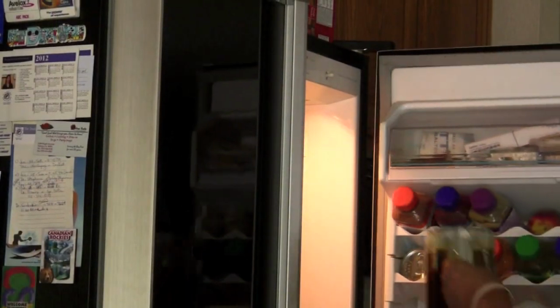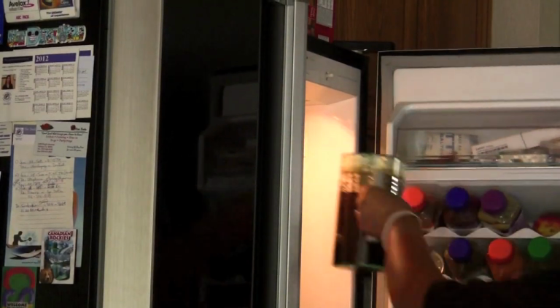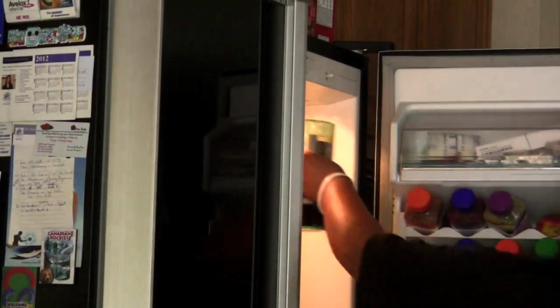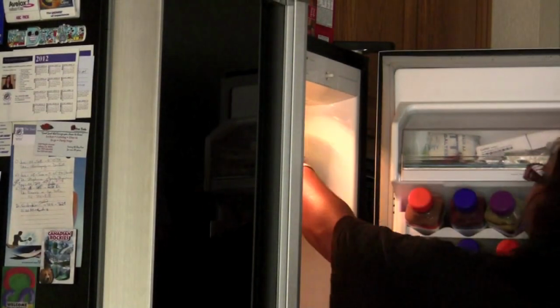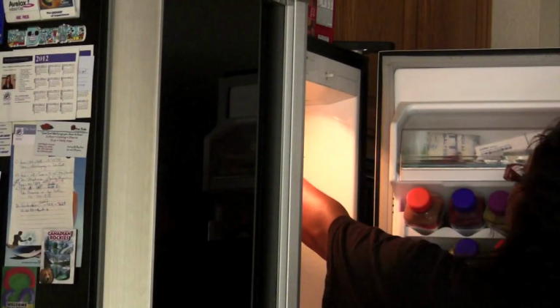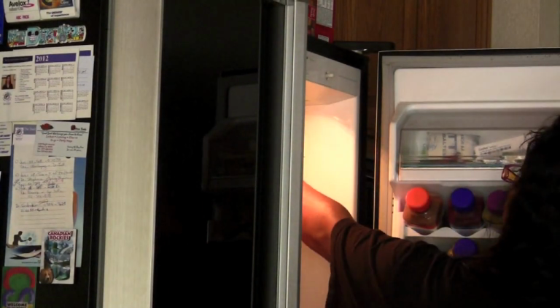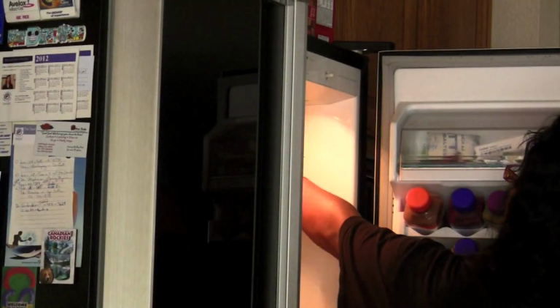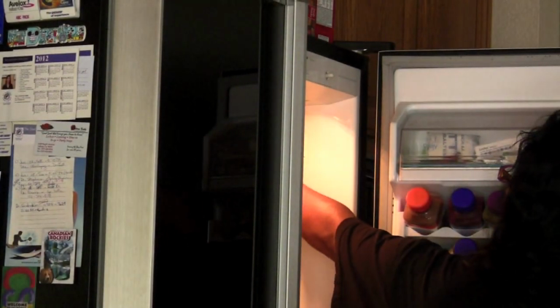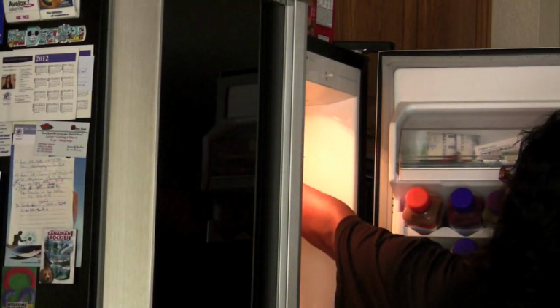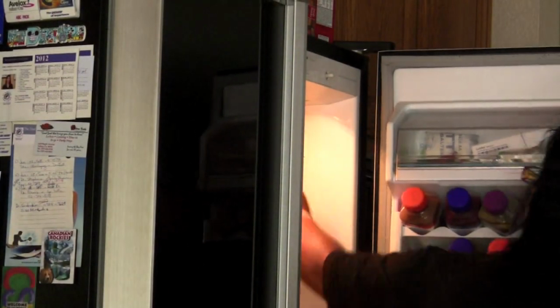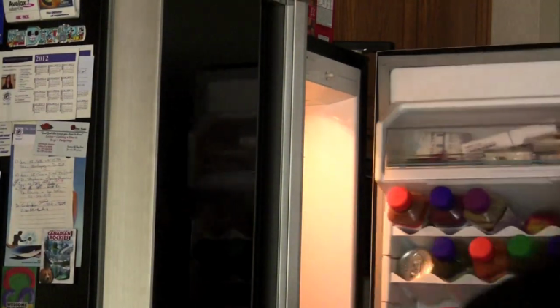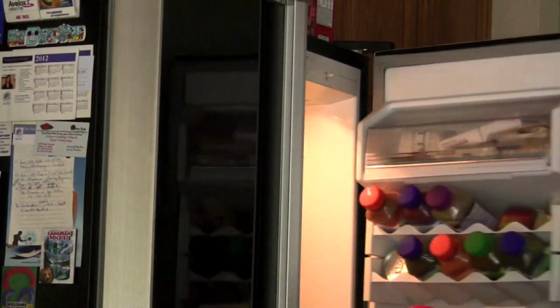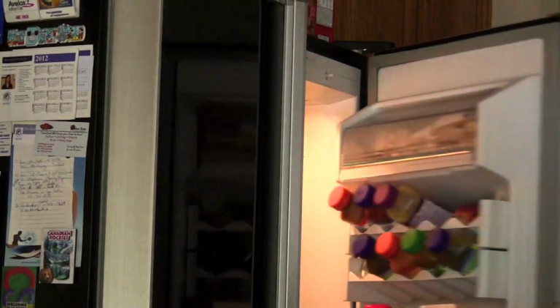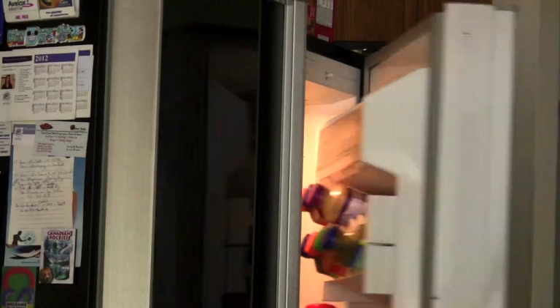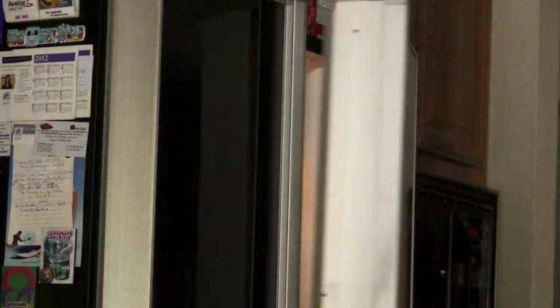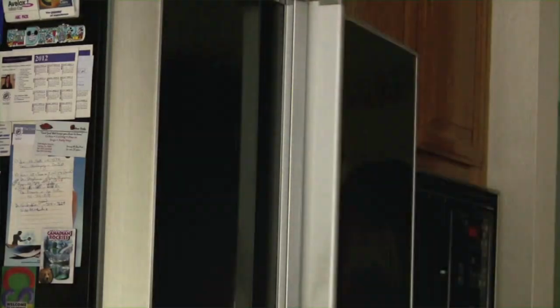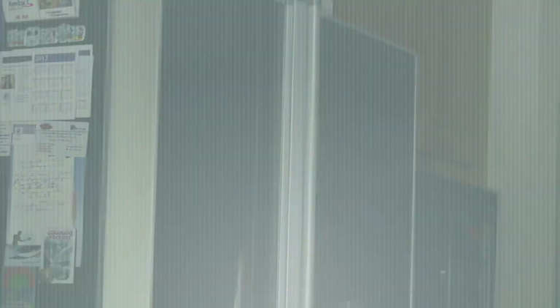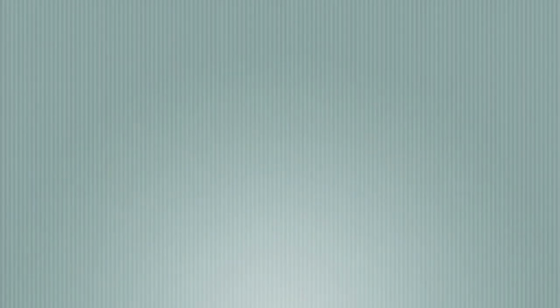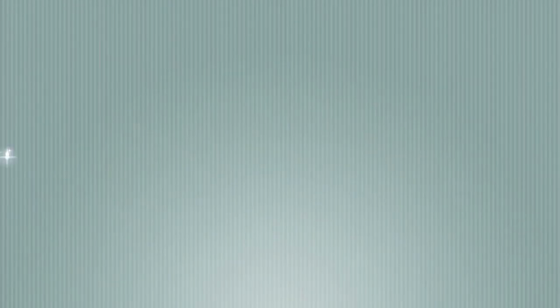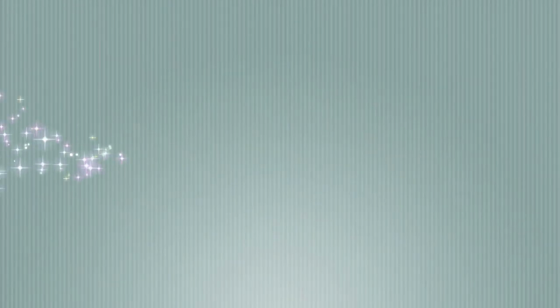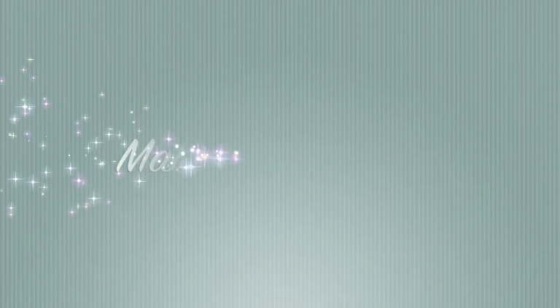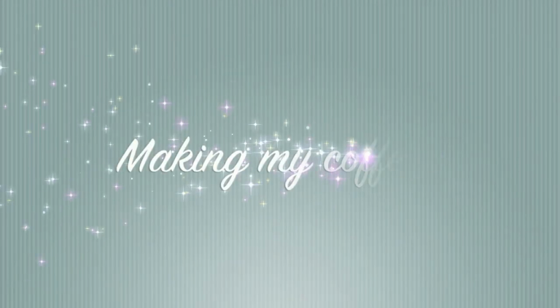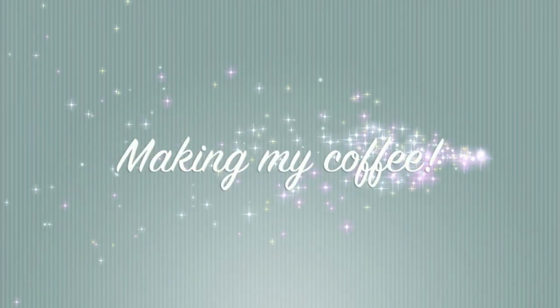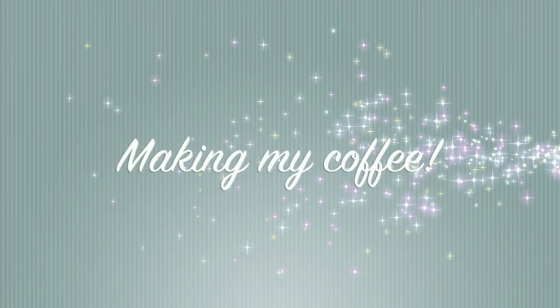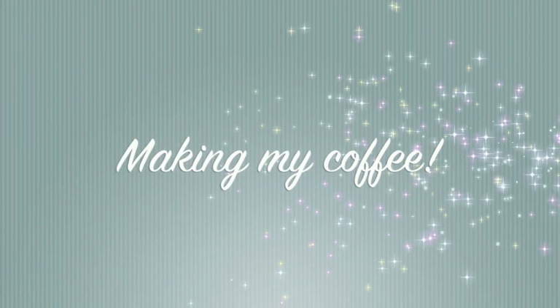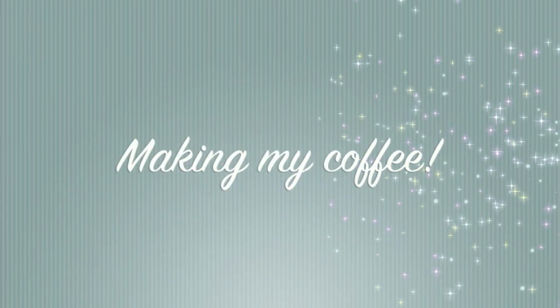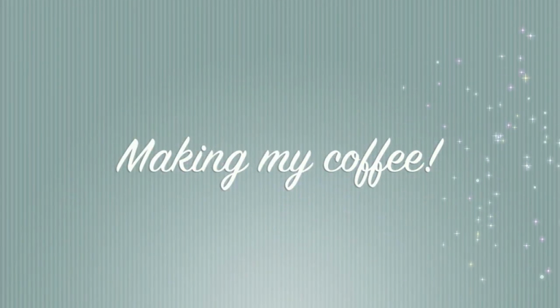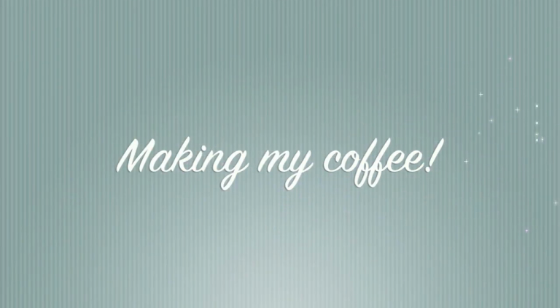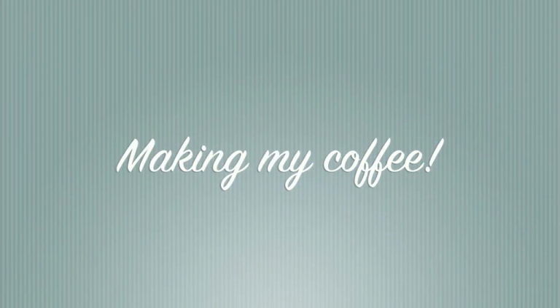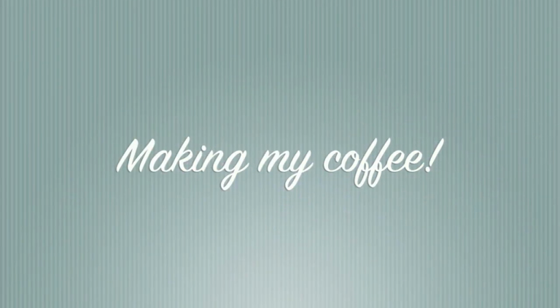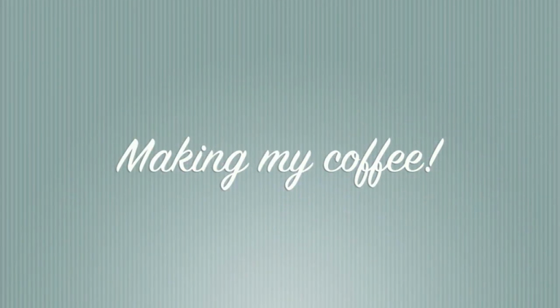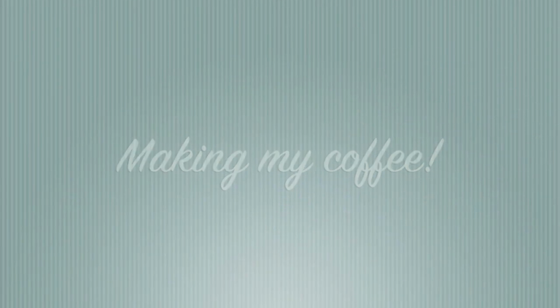Top it off, stick it in your fridge, and you're good to go. I like to let it sit for at least two hours before I use it. Now I'm gonna show you guys how to make my favorite iced coffee blend.